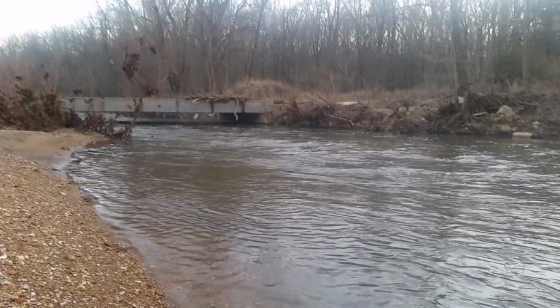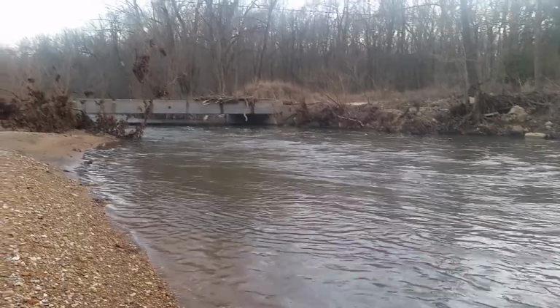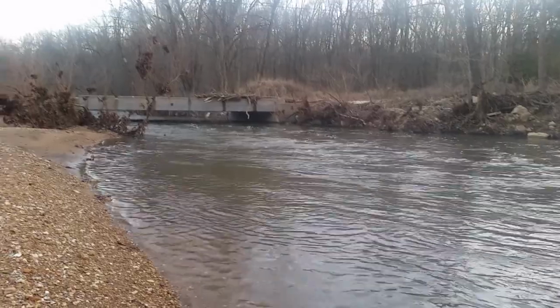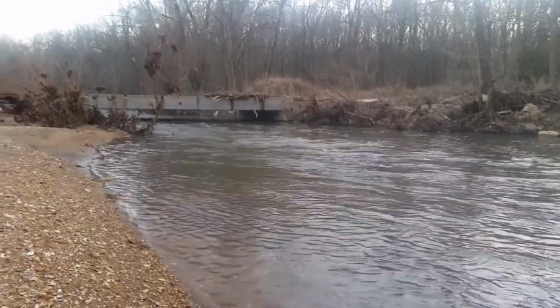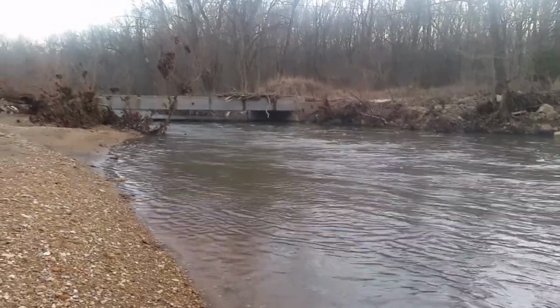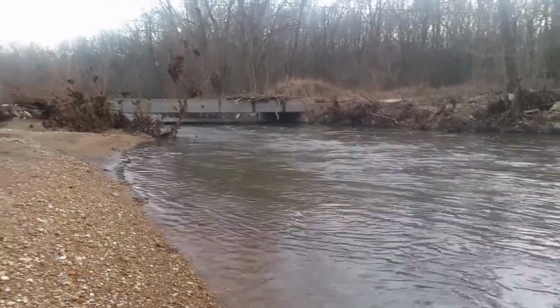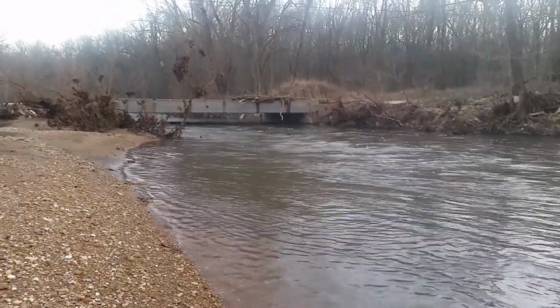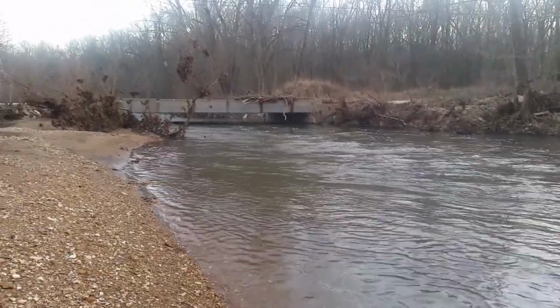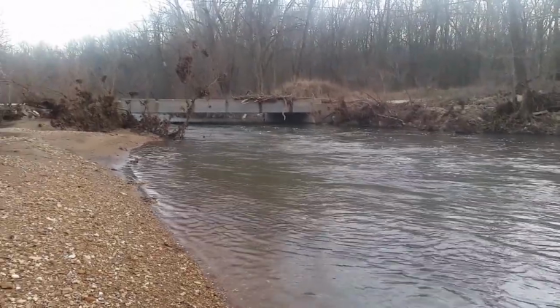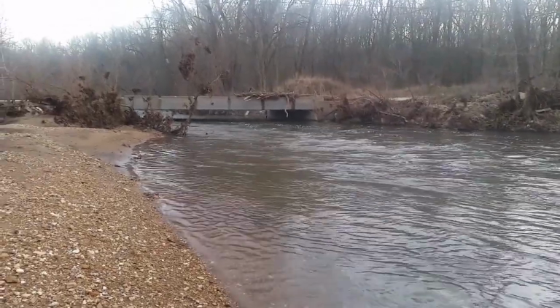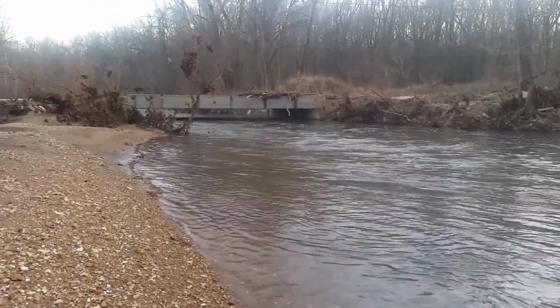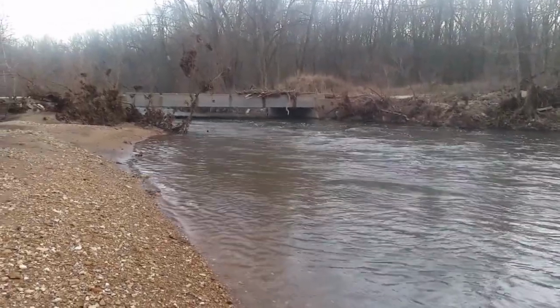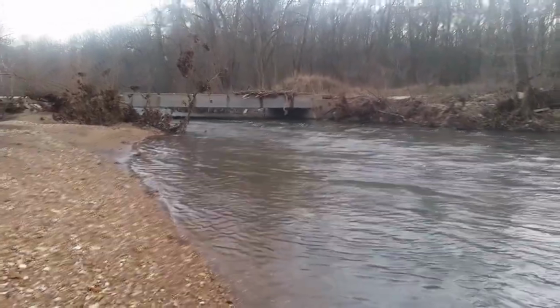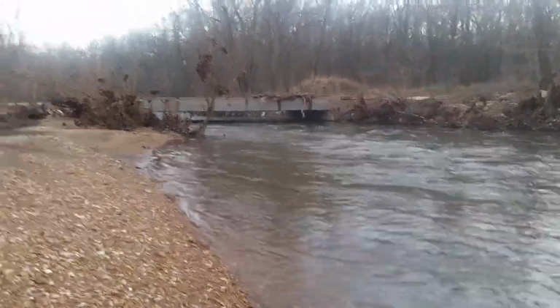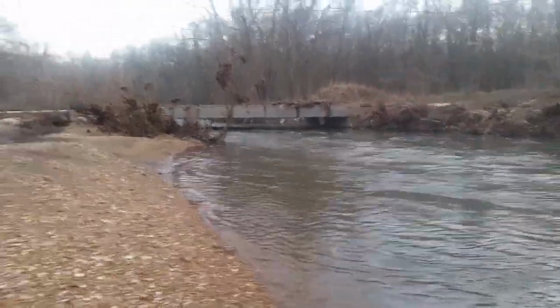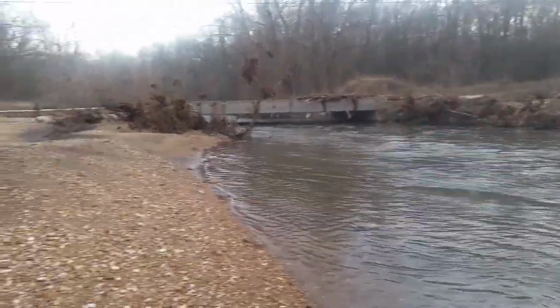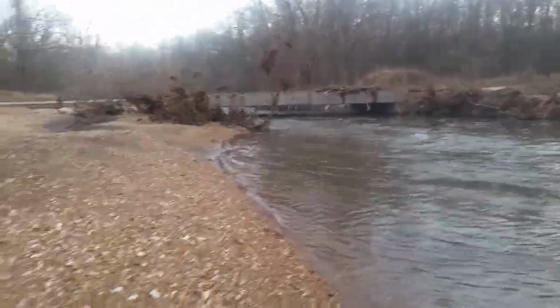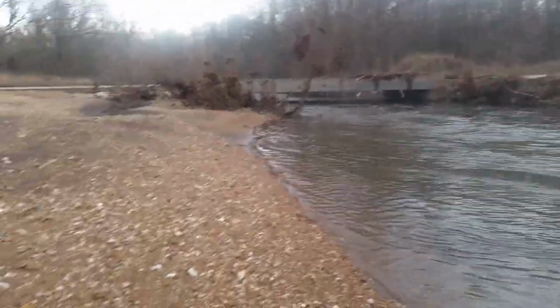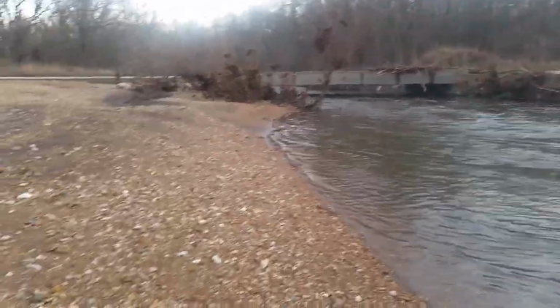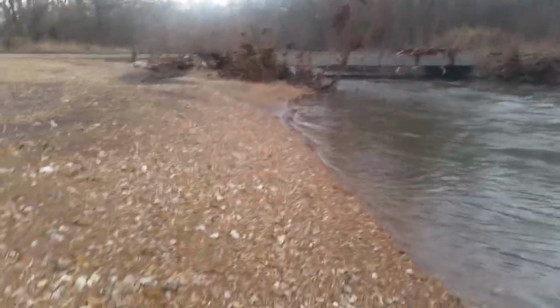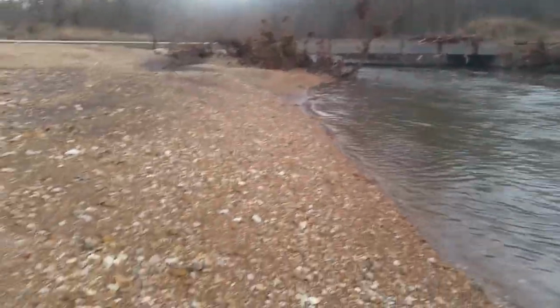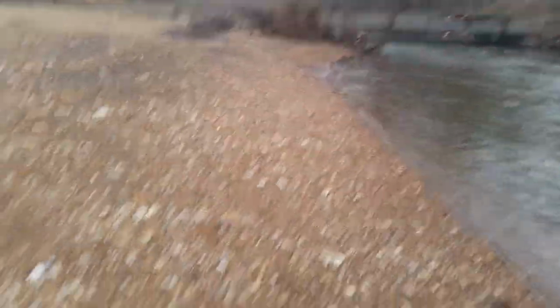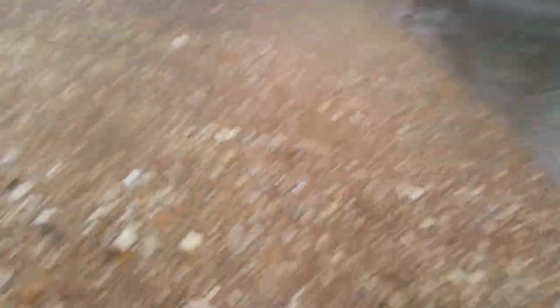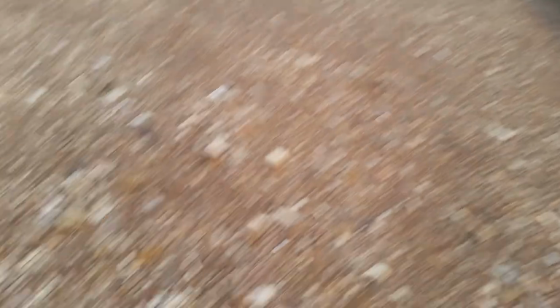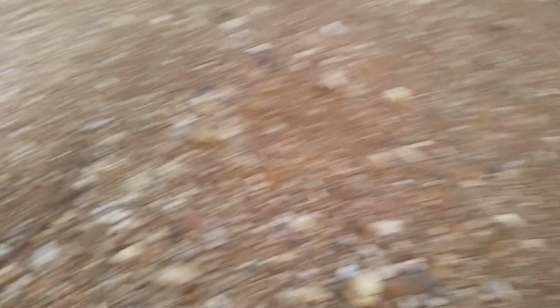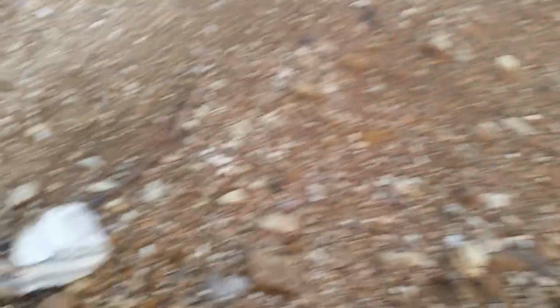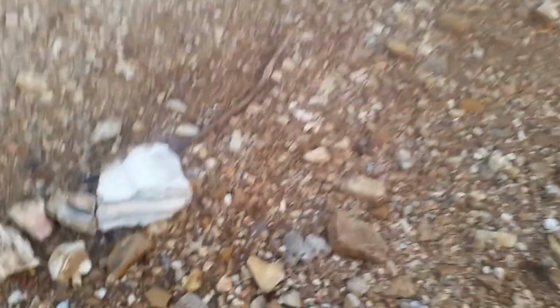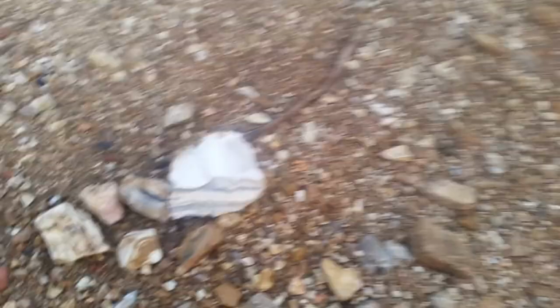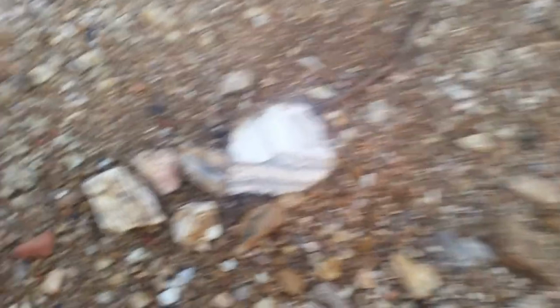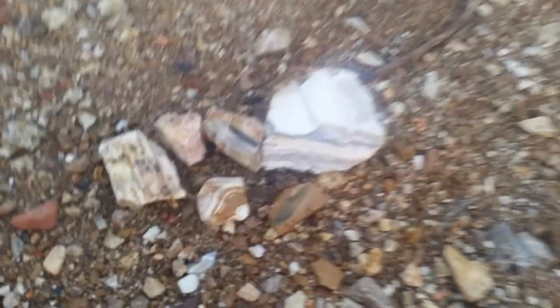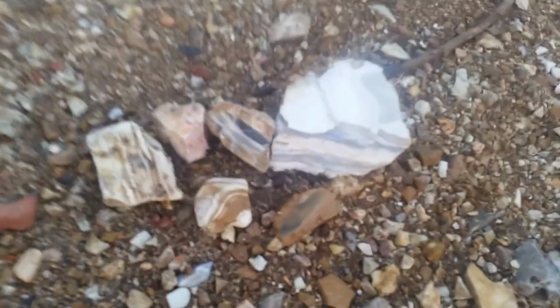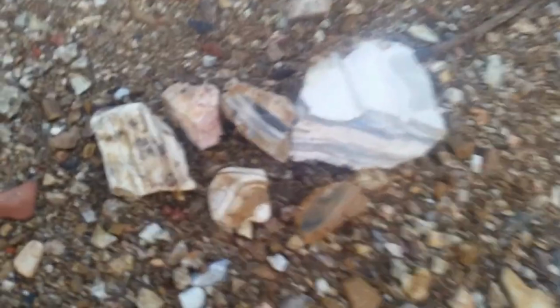I thought I'd stop at a creek today I've never been to. I found it on Google Maps, and this is what I found so far.